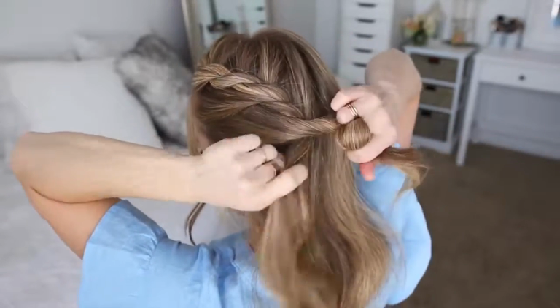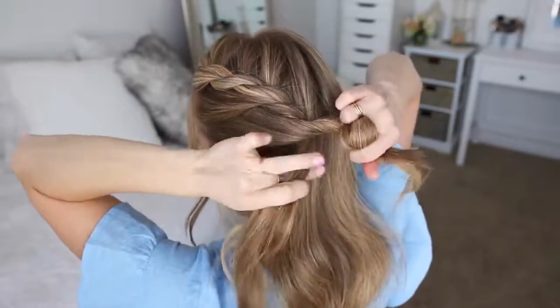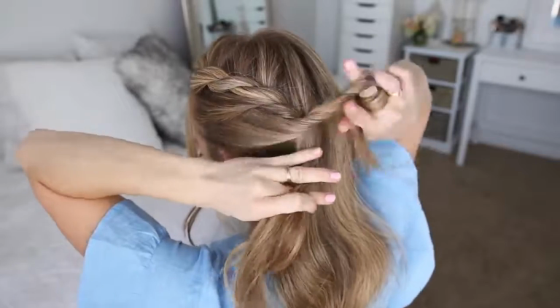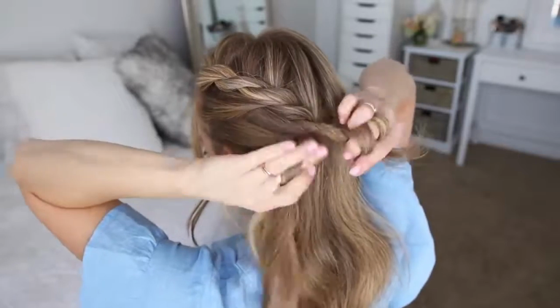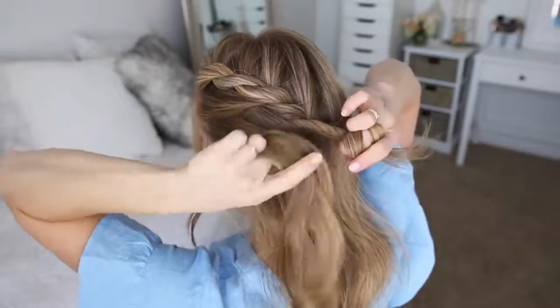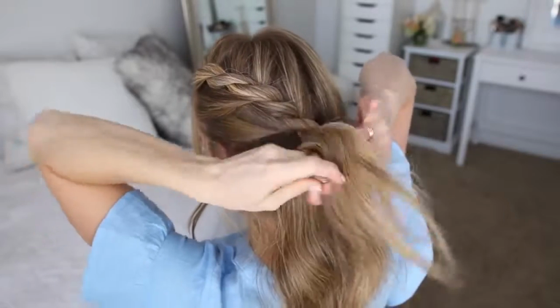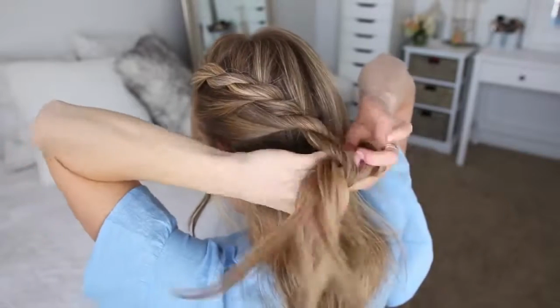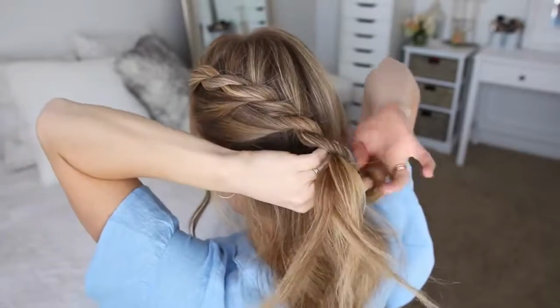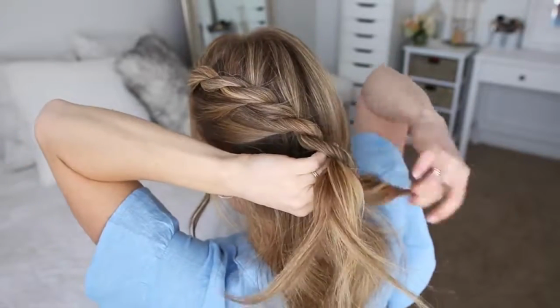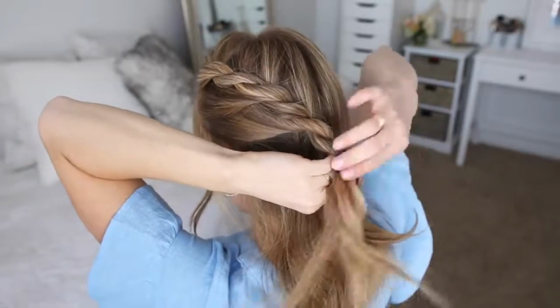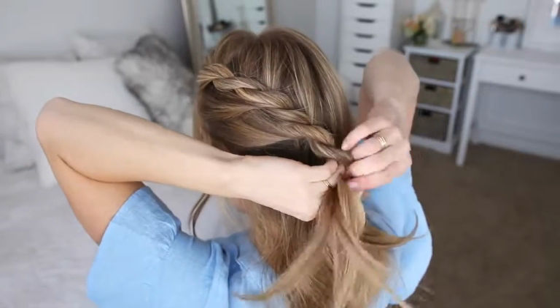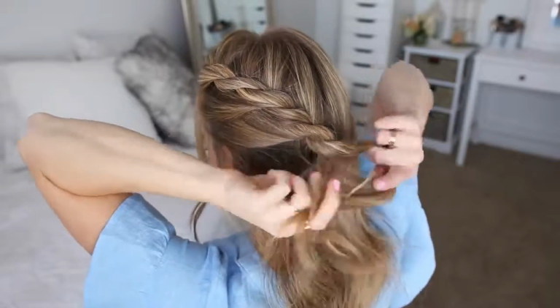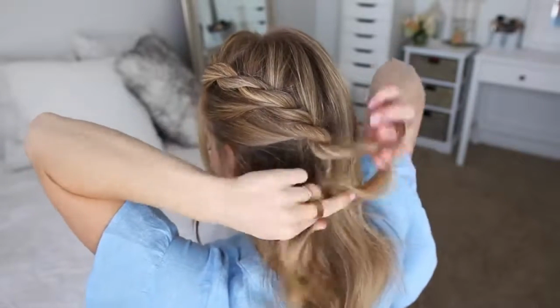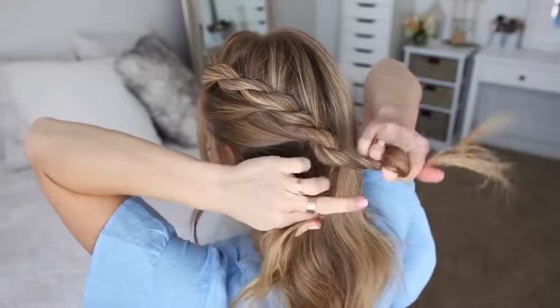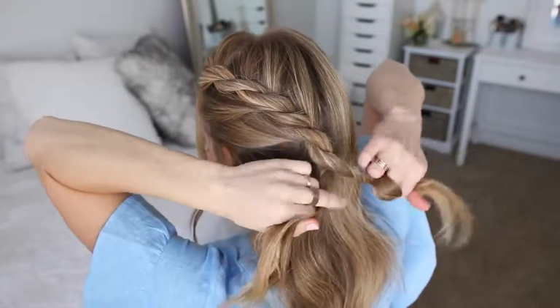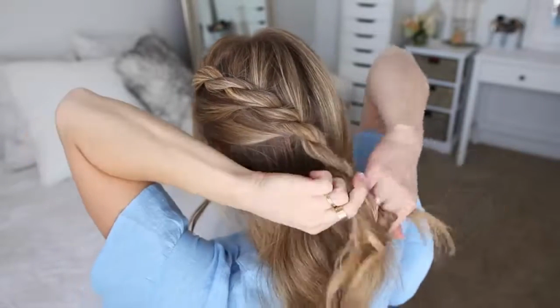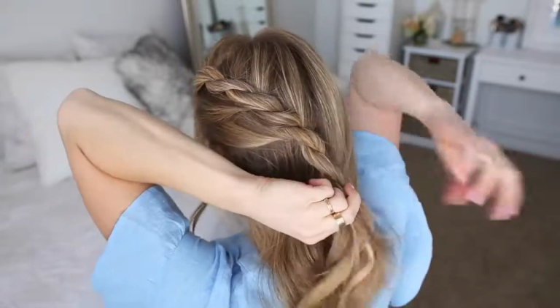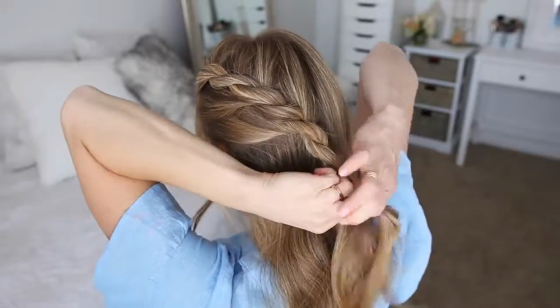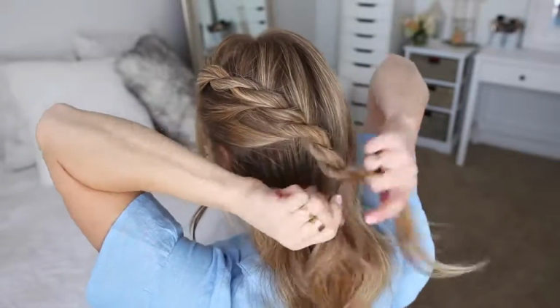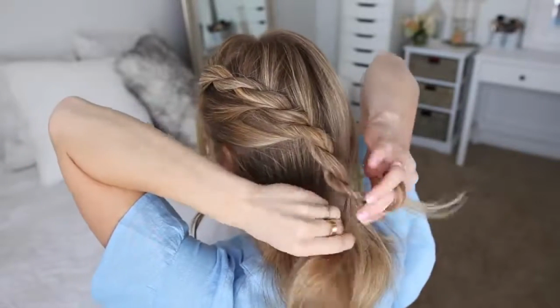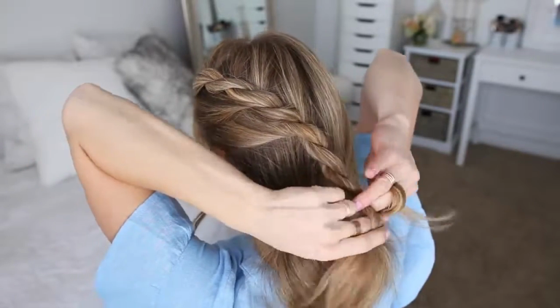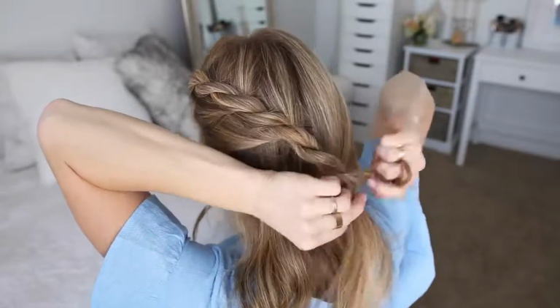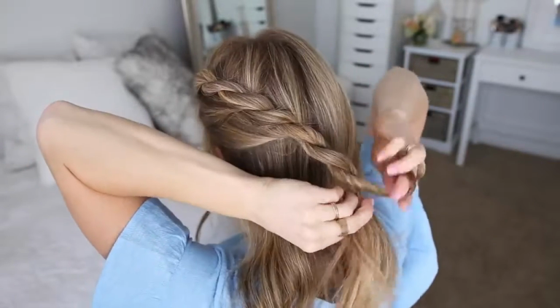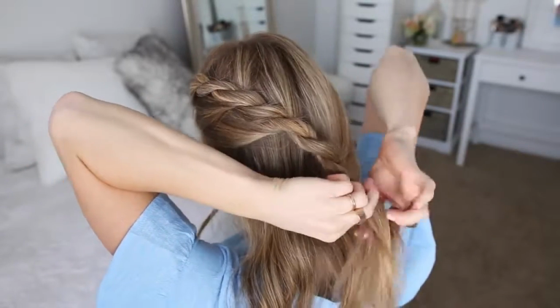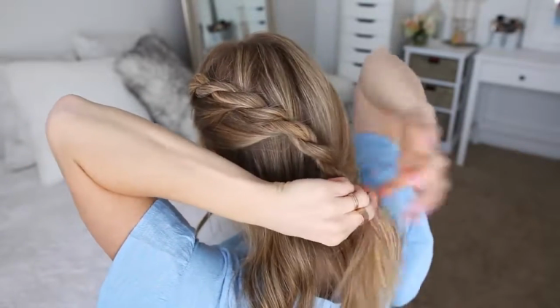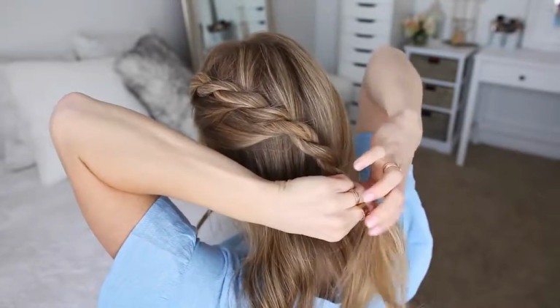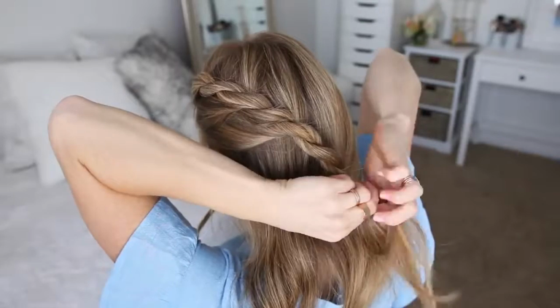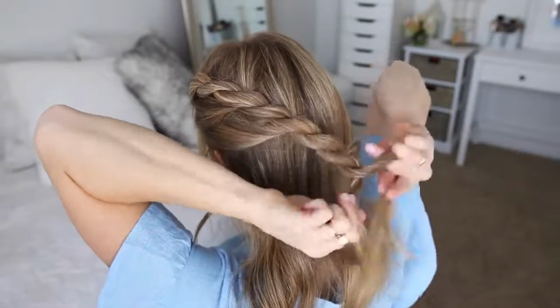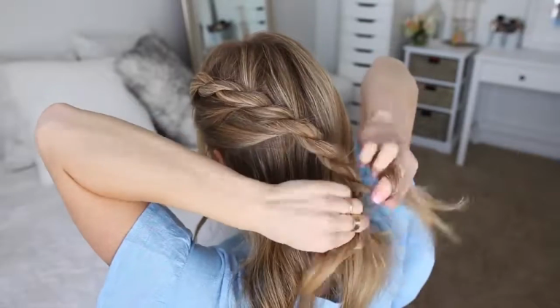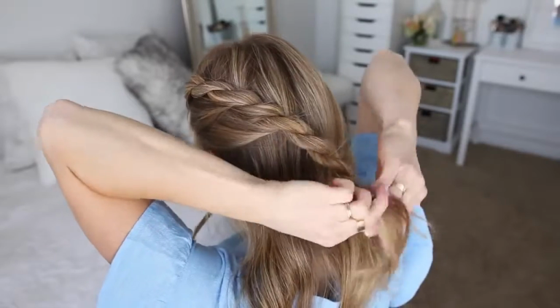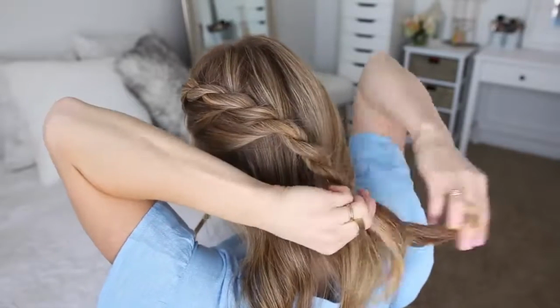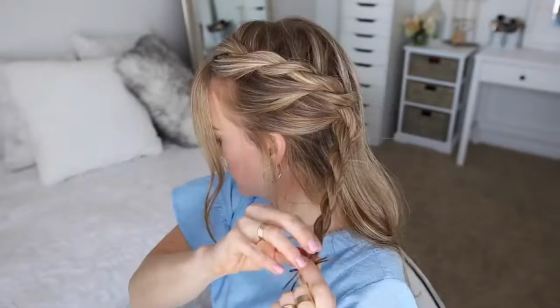Now I'm just going to continue twisting the sections together until it reaches the end of the hair, and then cross a bobby pin over the bottom so it doesn't unravel.